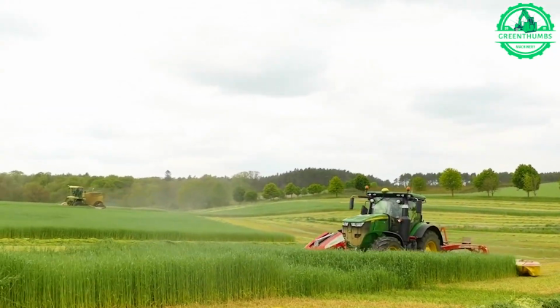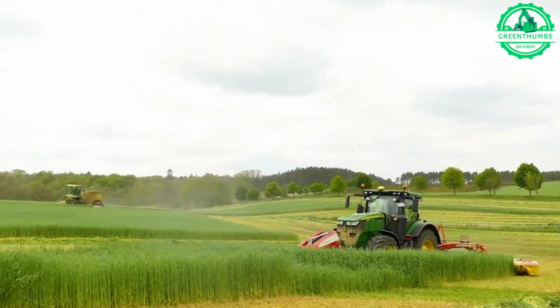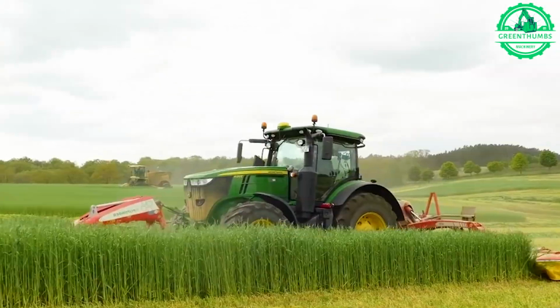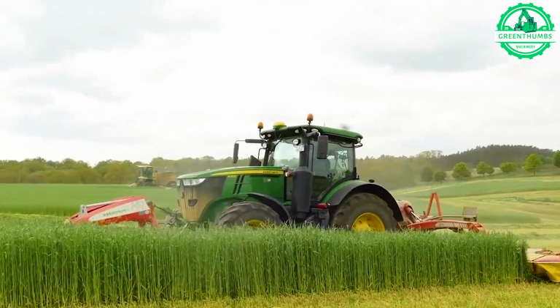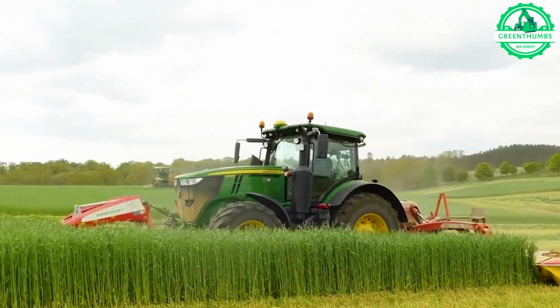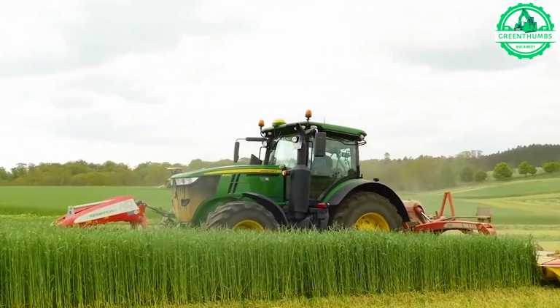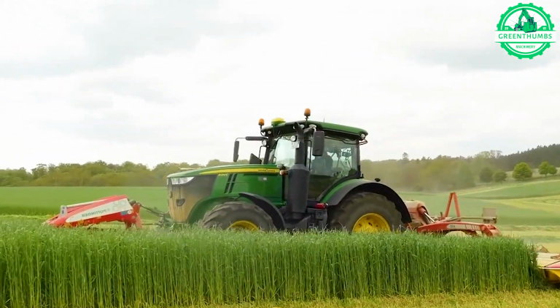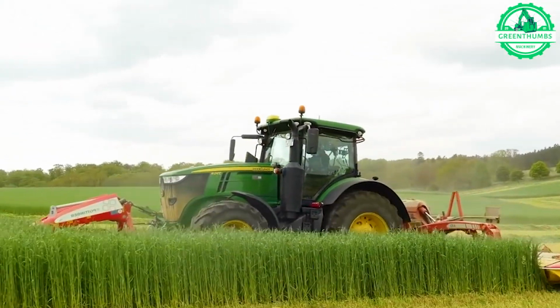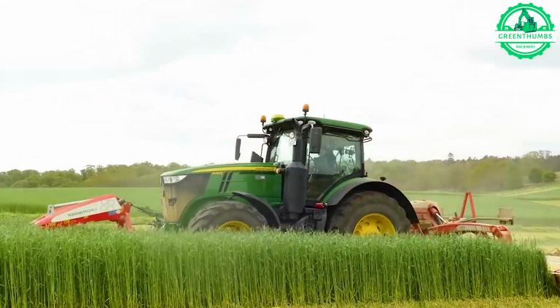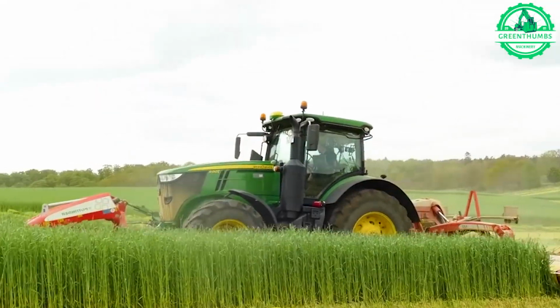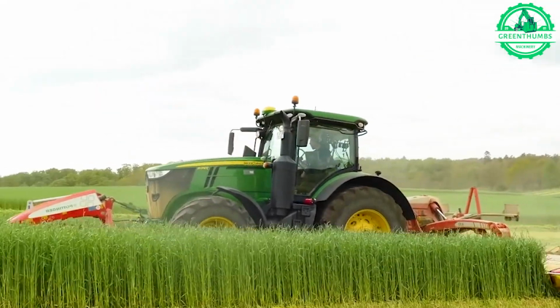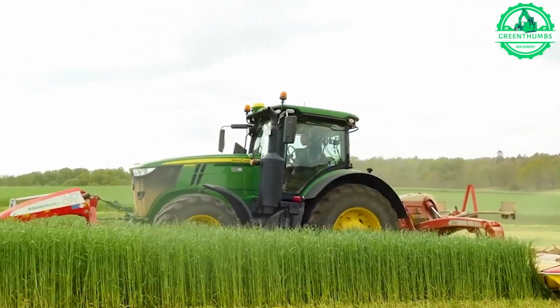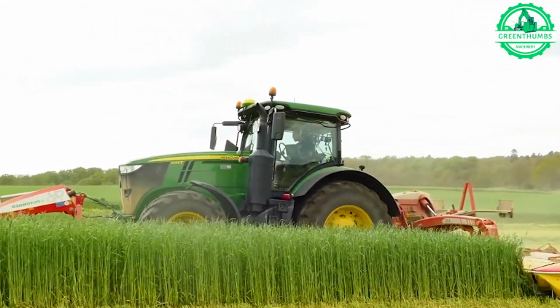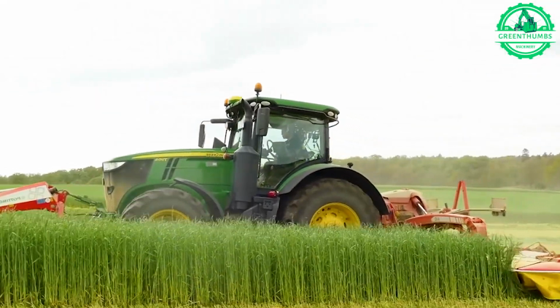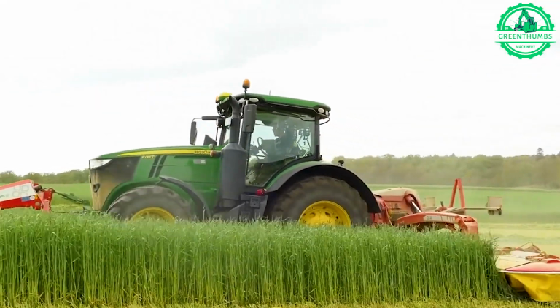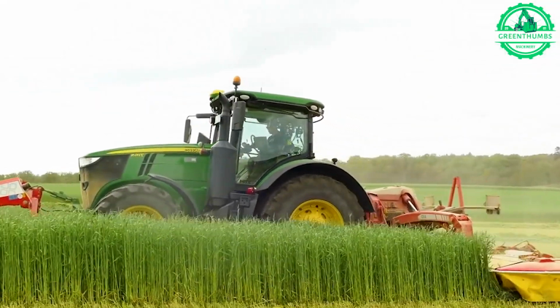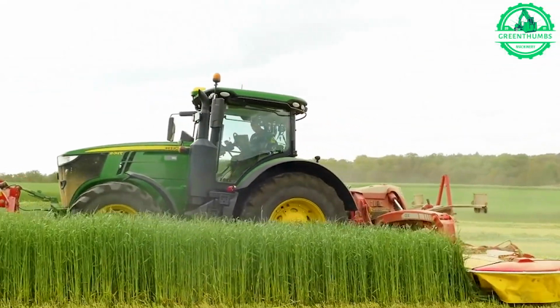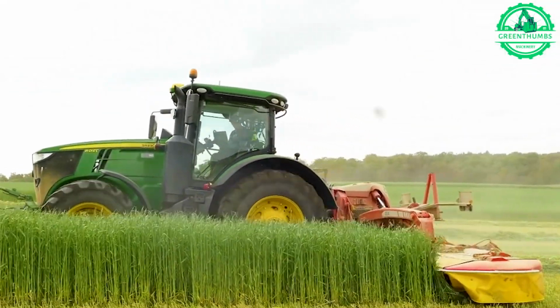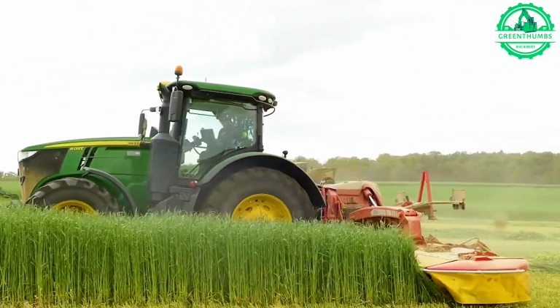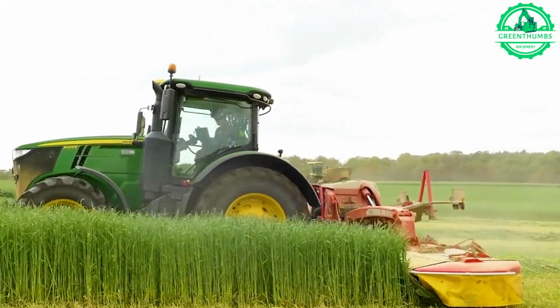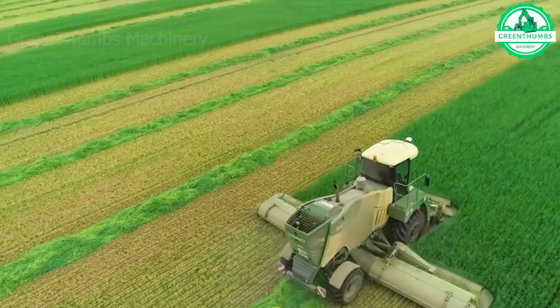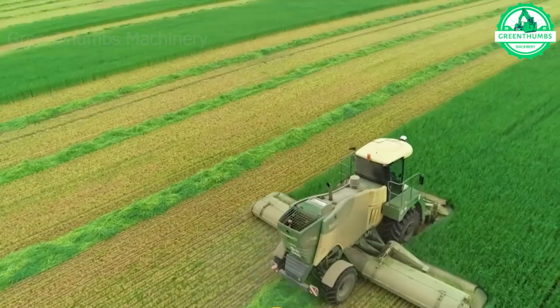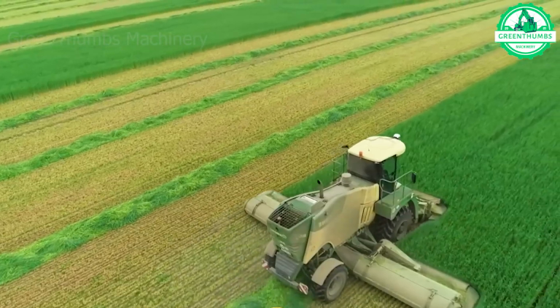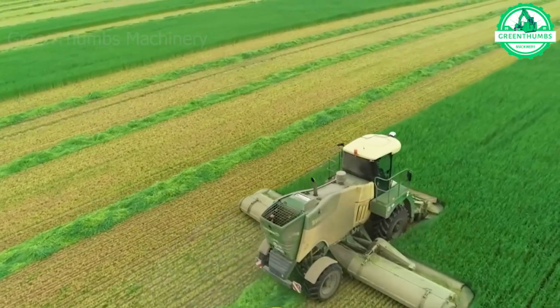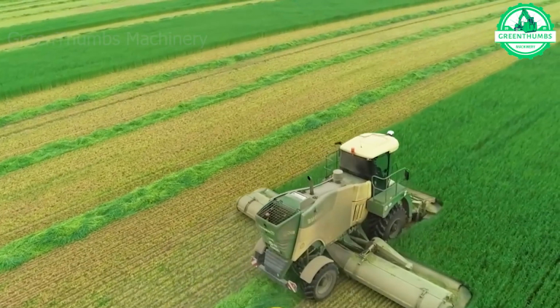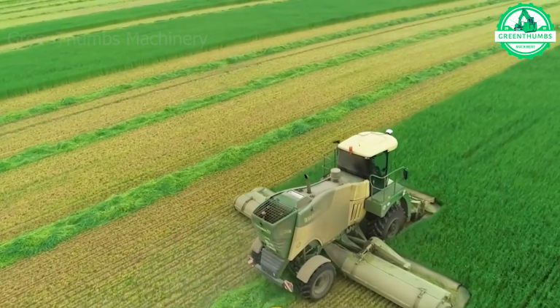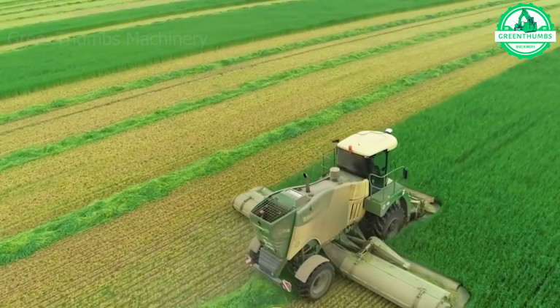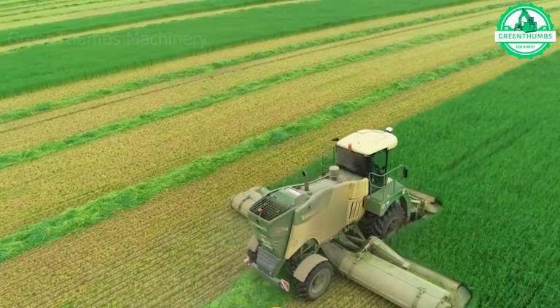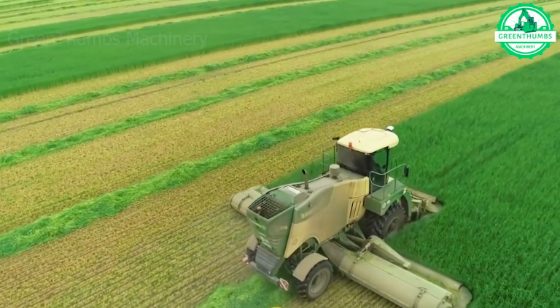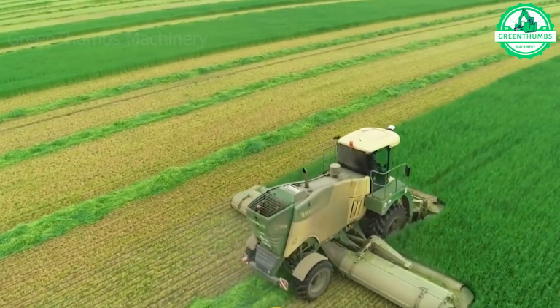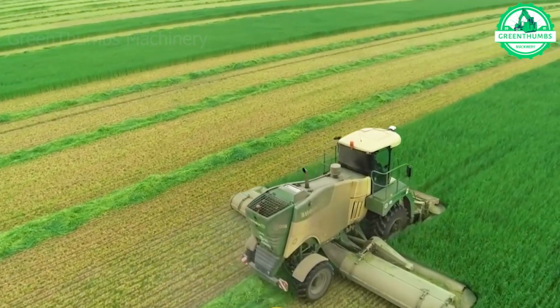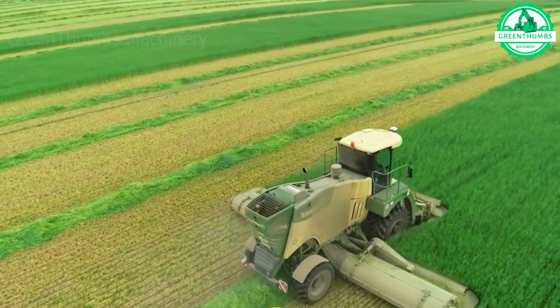This grass-cutting machine operates with remarkable speed and precision, gliding smoothly across the fields.